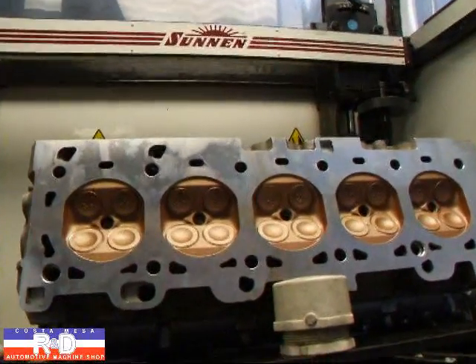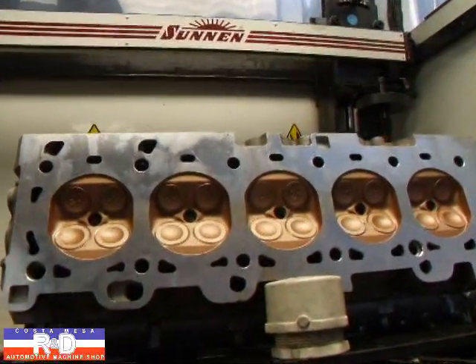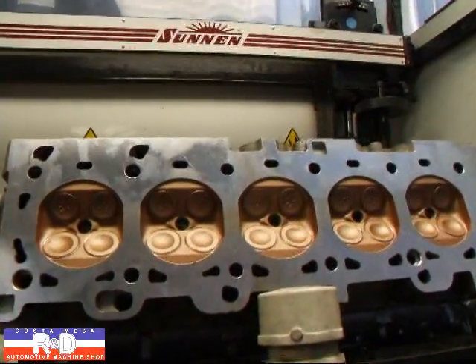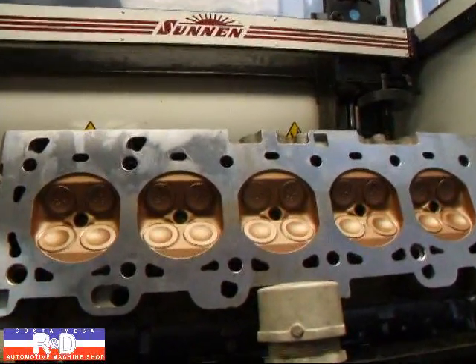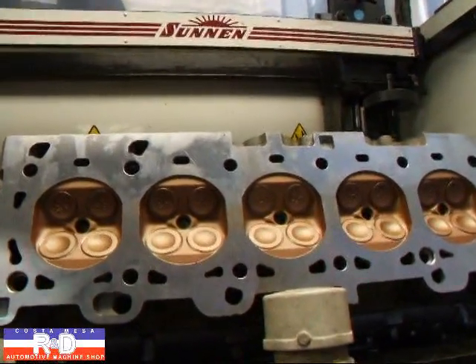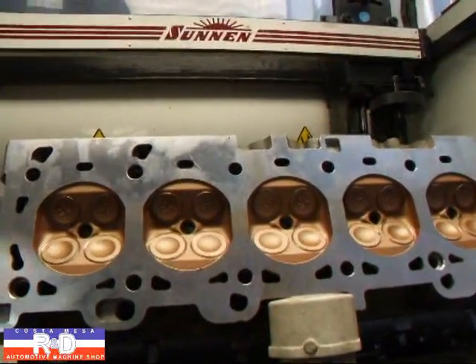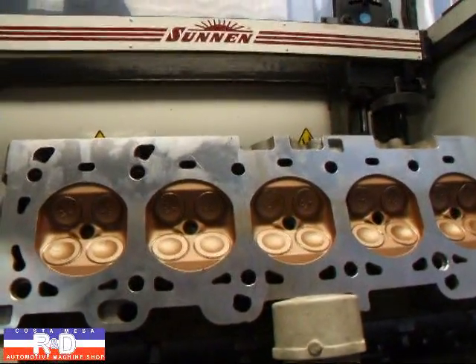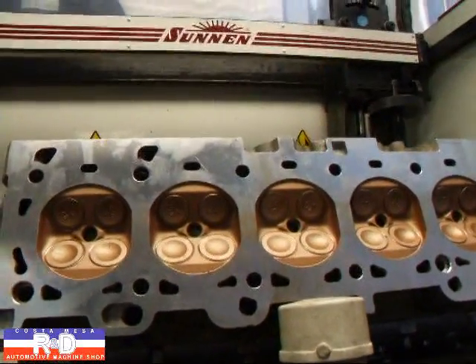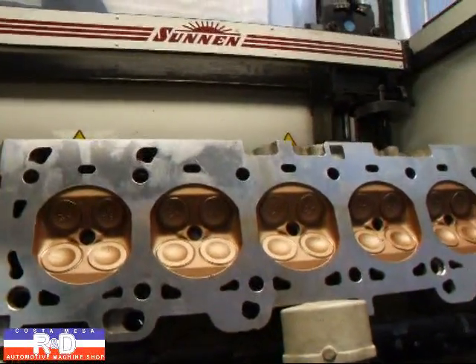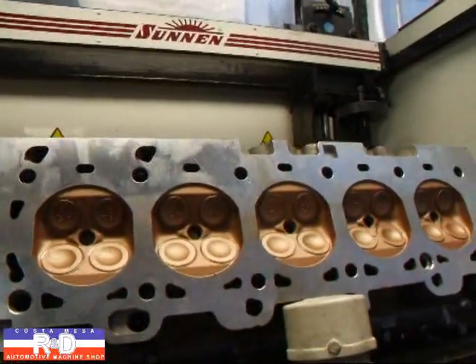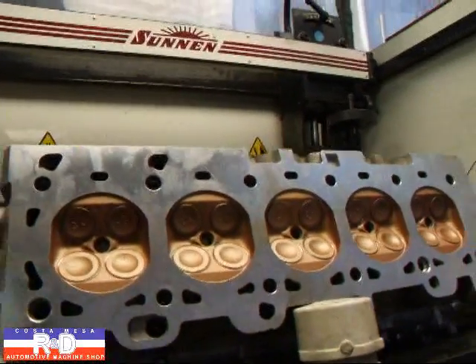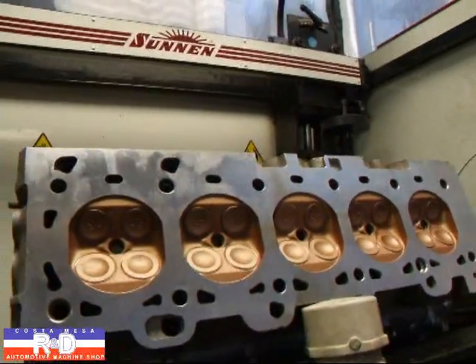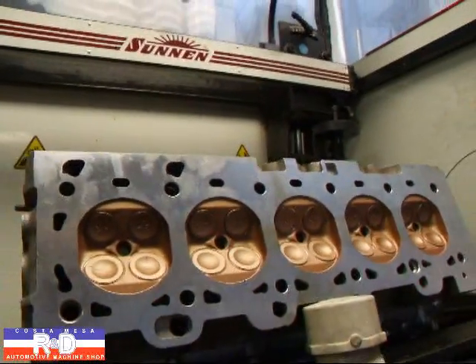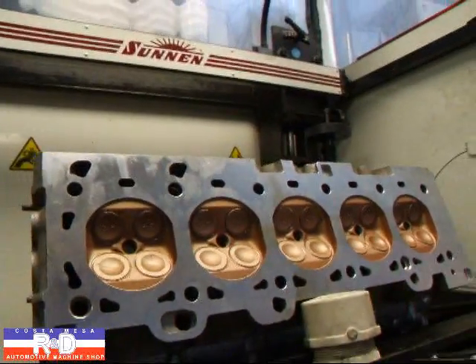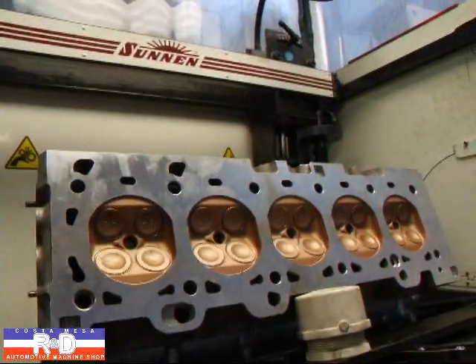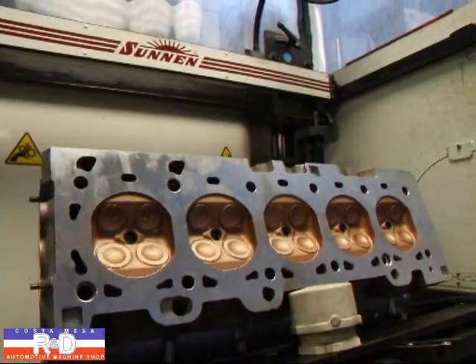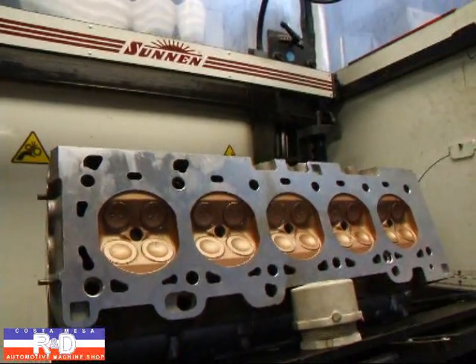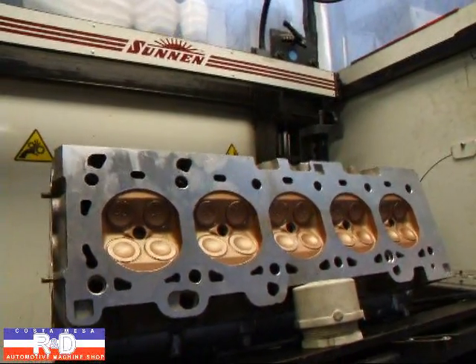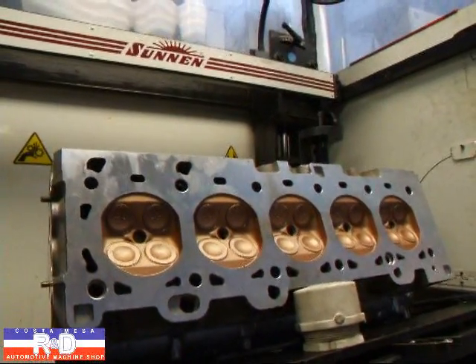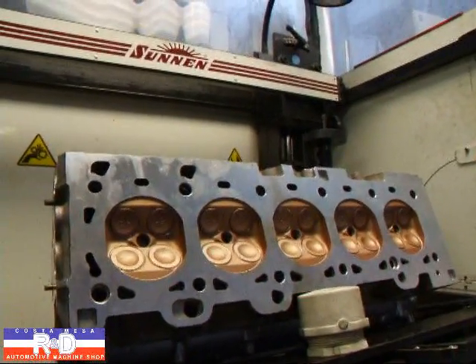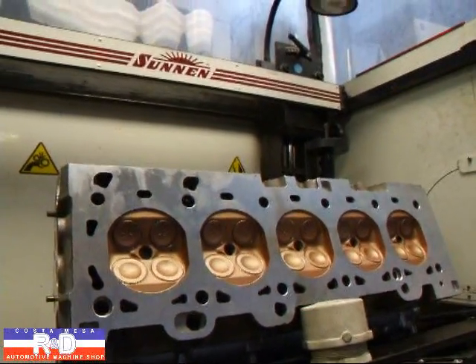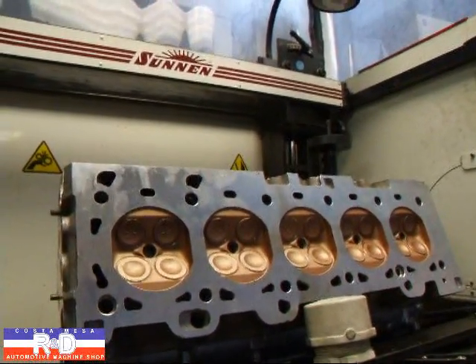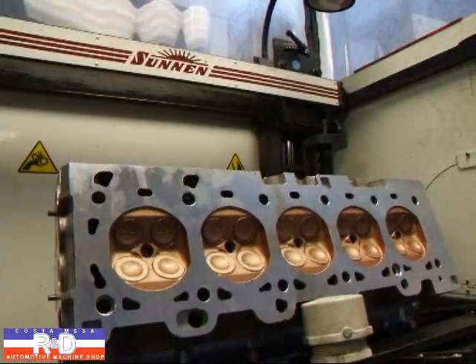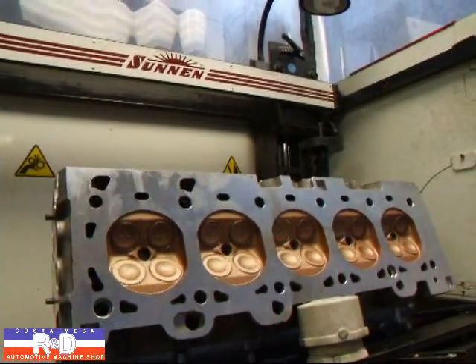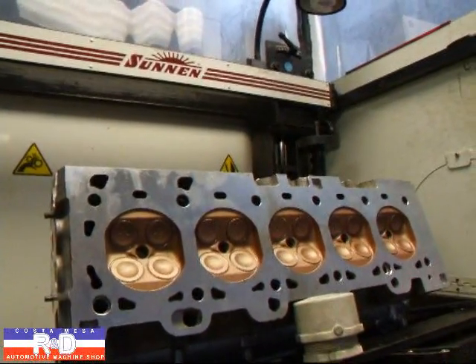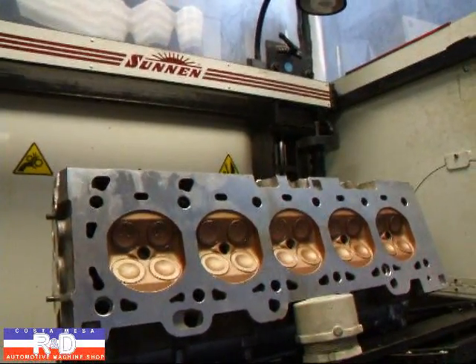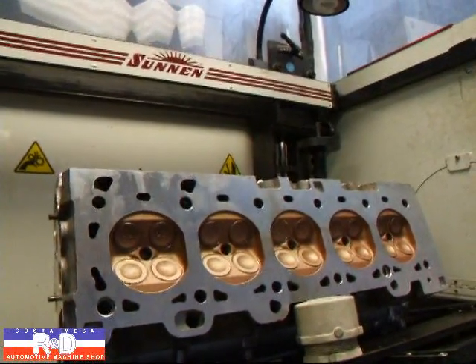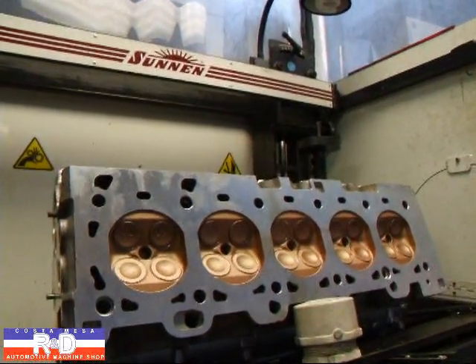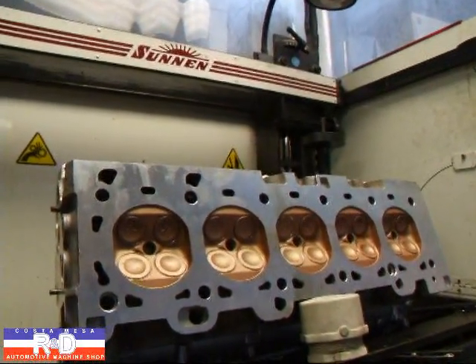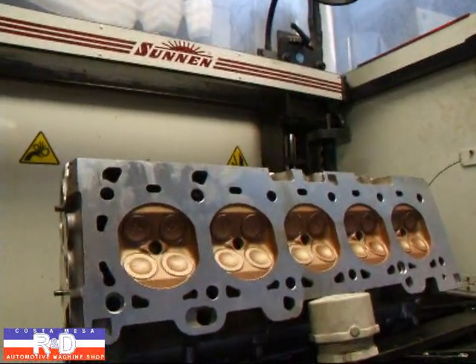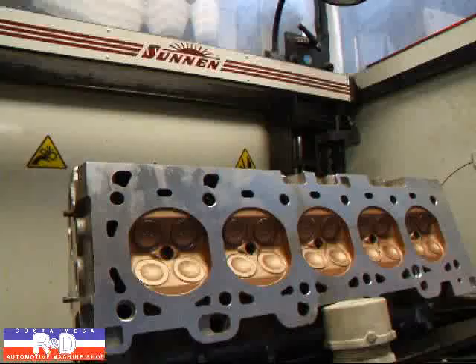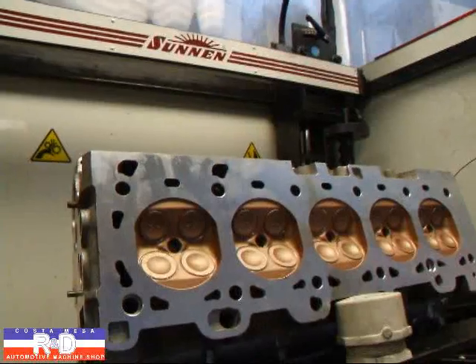If you have questions about Volvo cylinder head repair, give me a call here at CoSpace R&D. We'll see you soon.